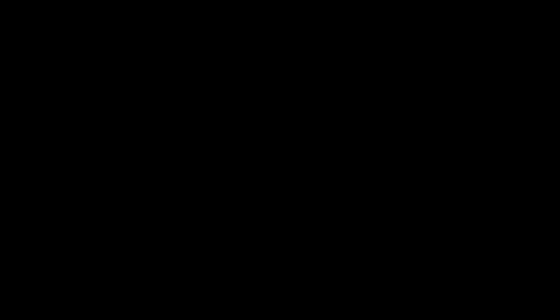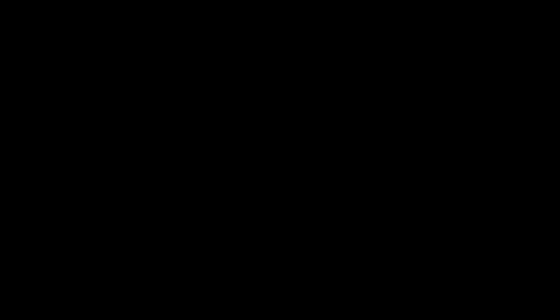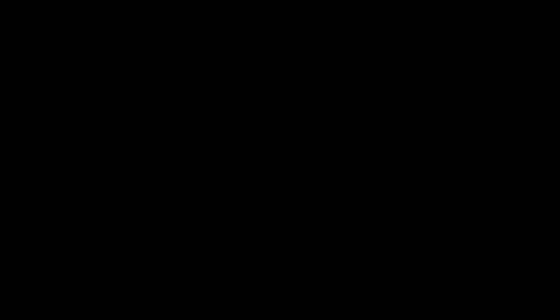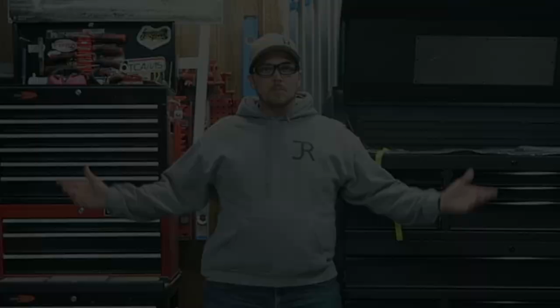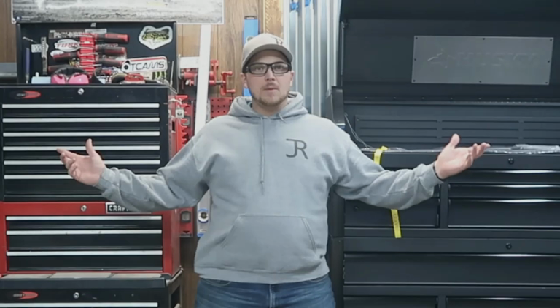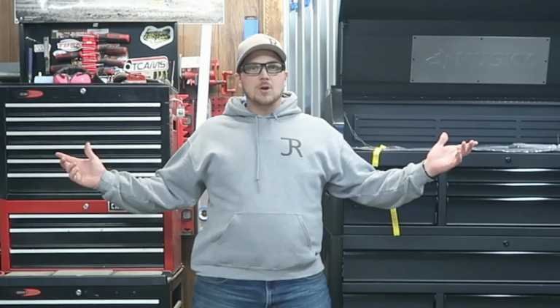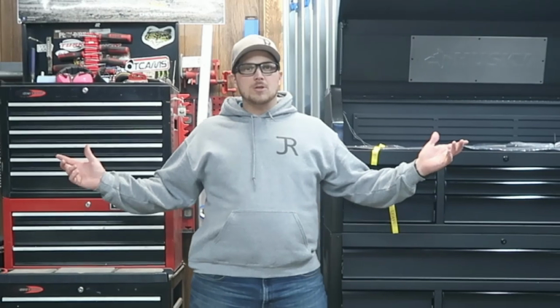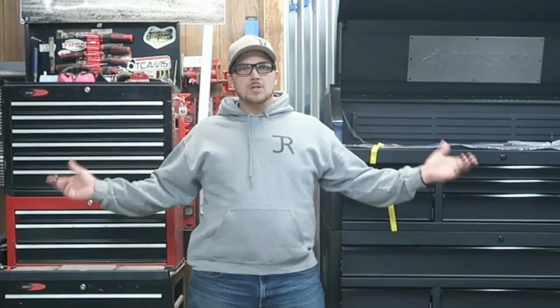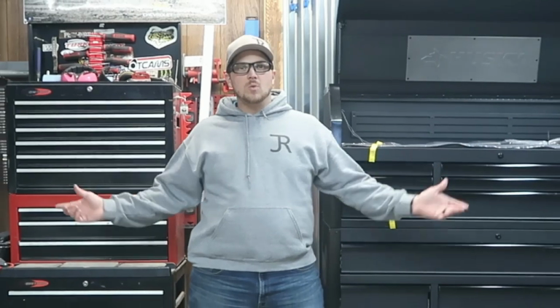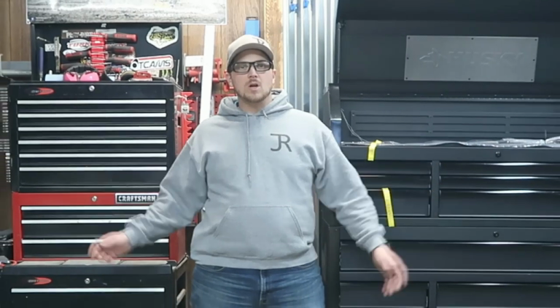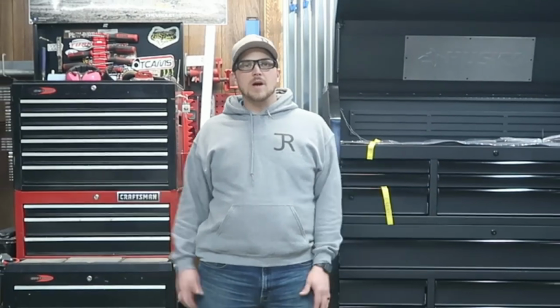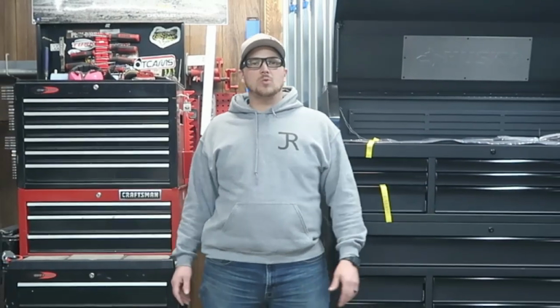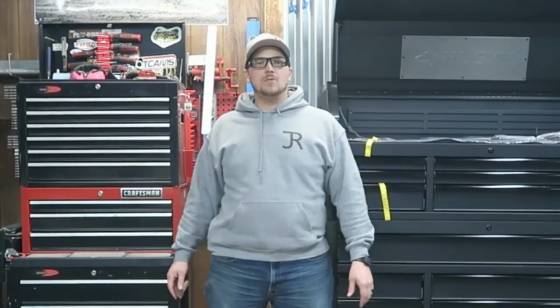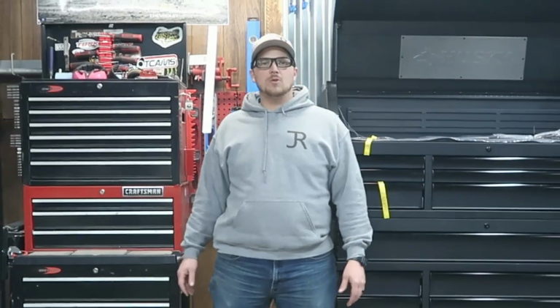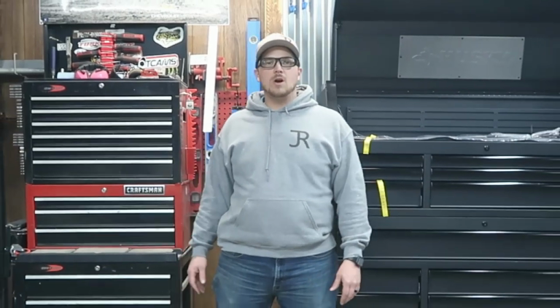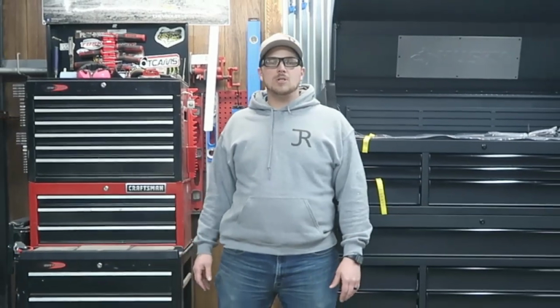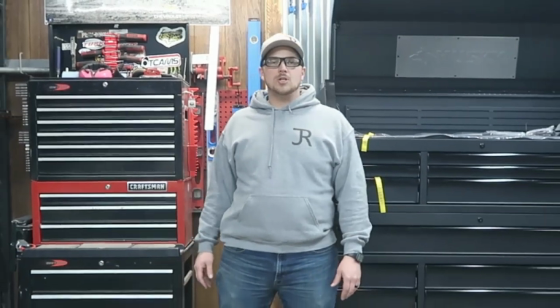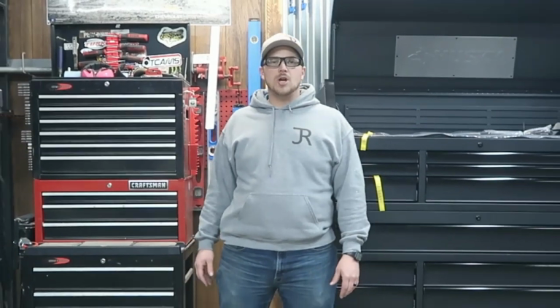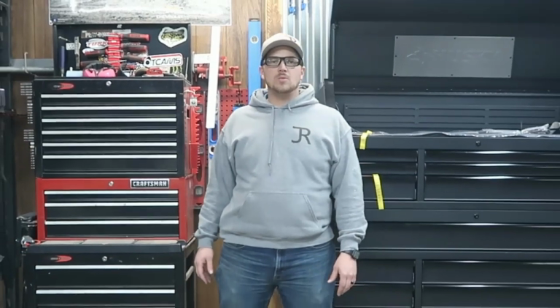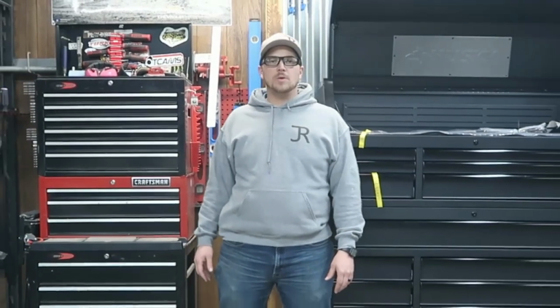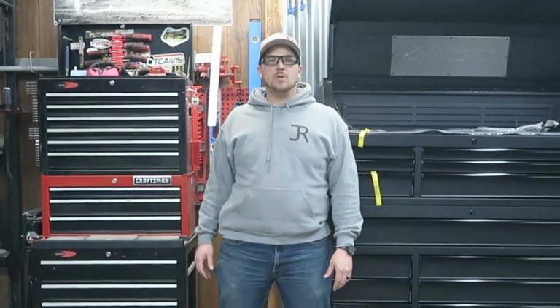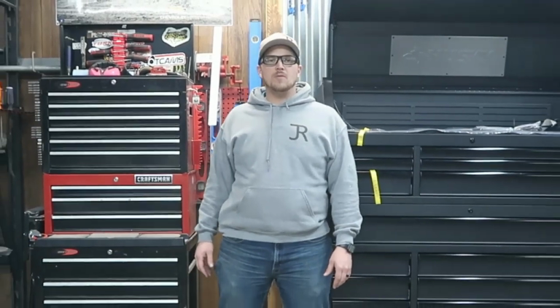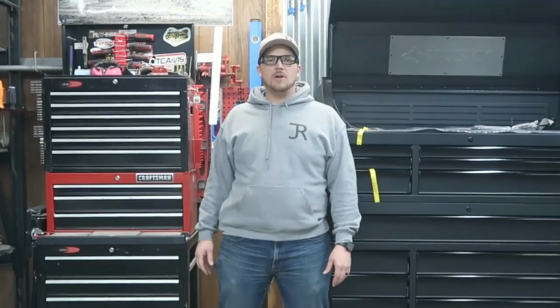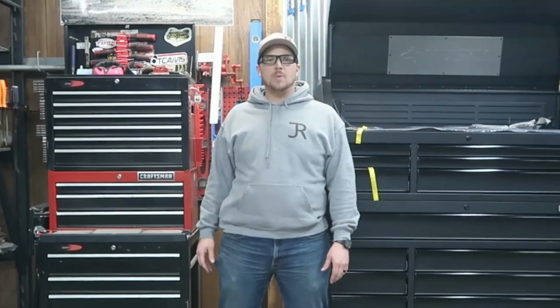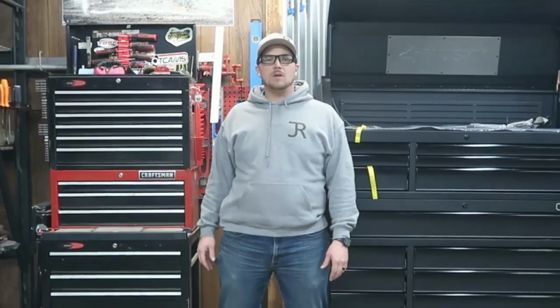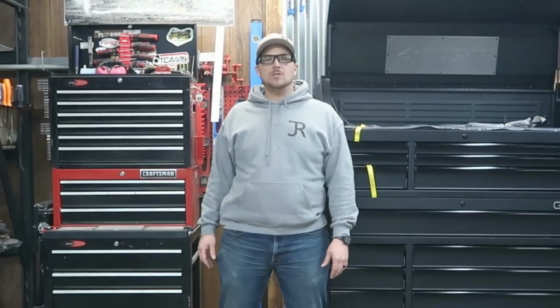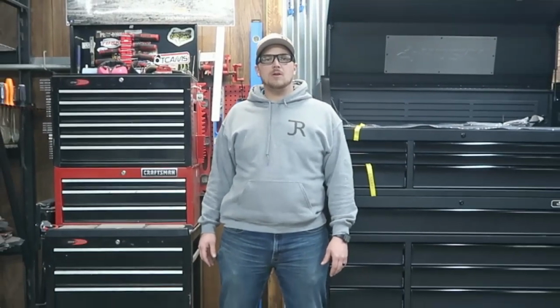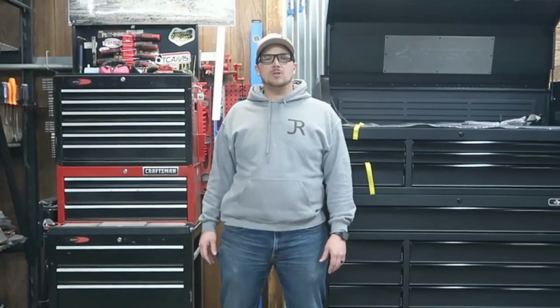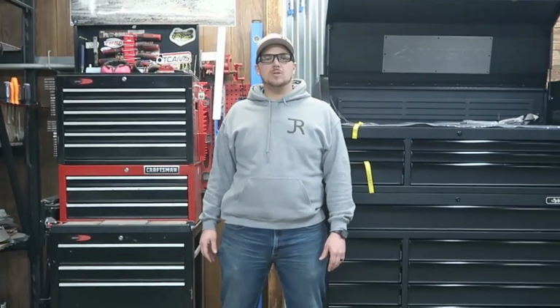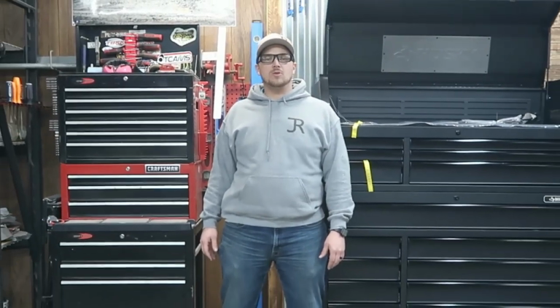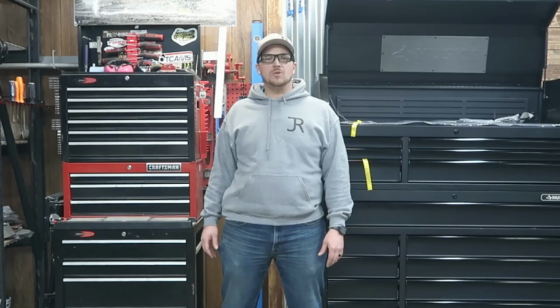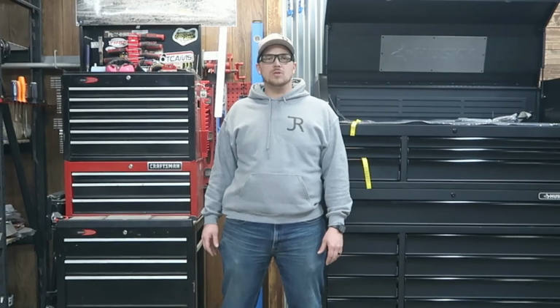My name is Carson. Welcome back to Thrifty Garage, a channel where we do everyday repairs, how-tos, and reviews.